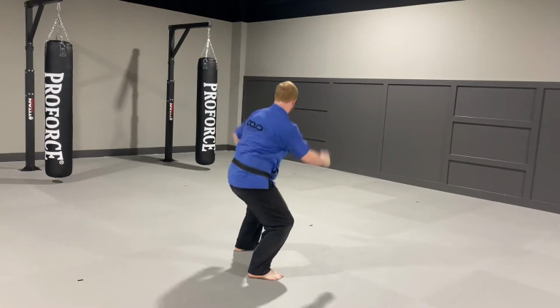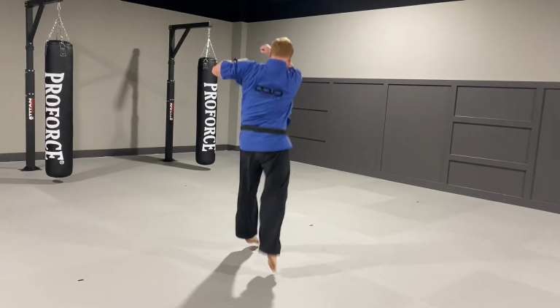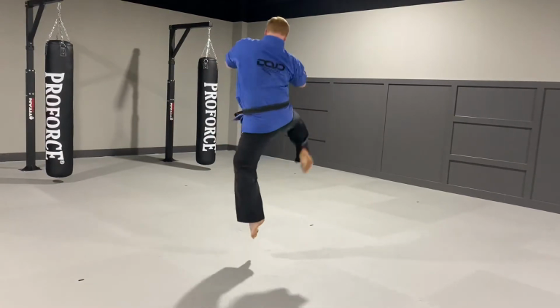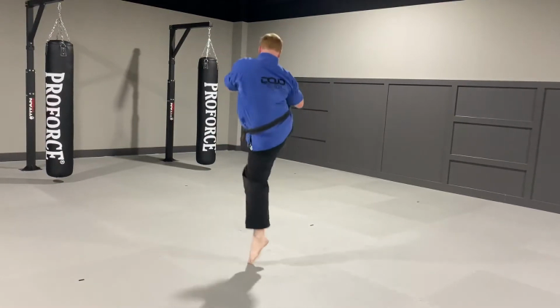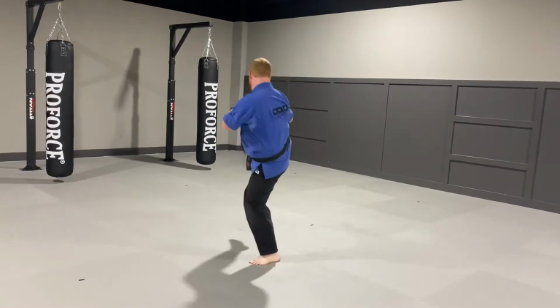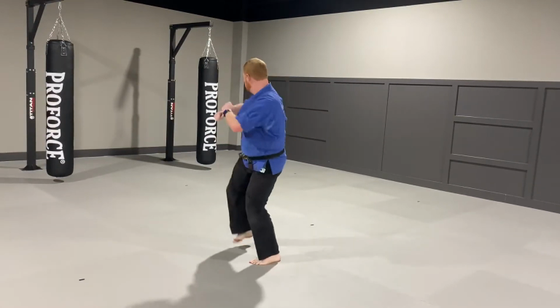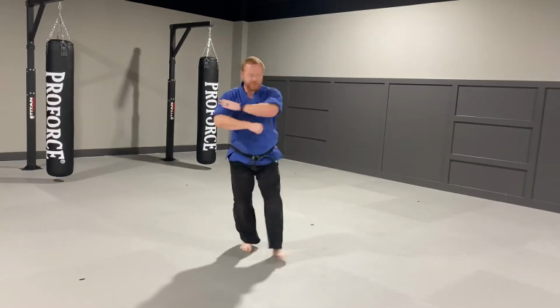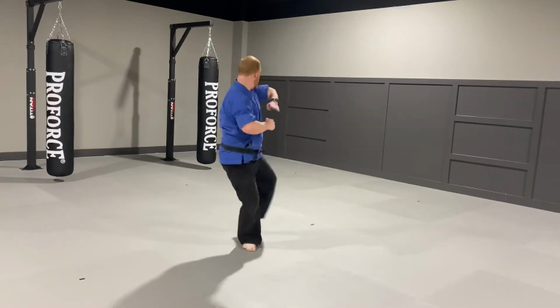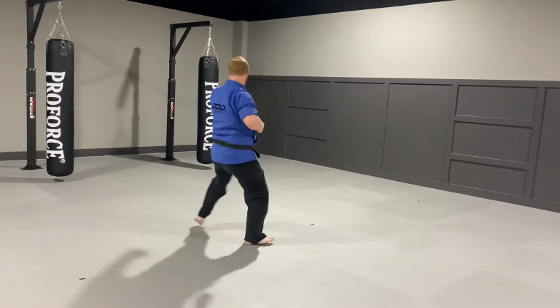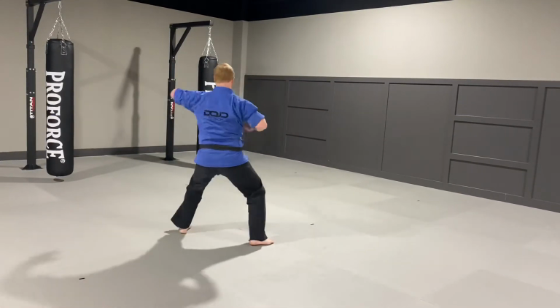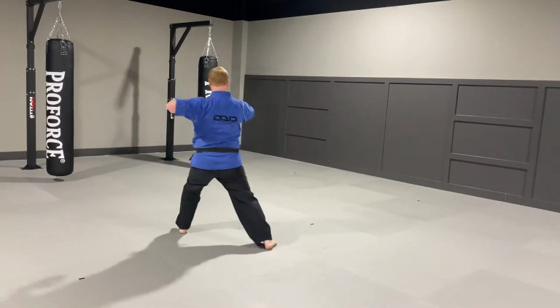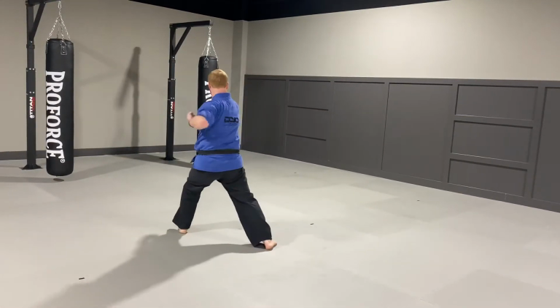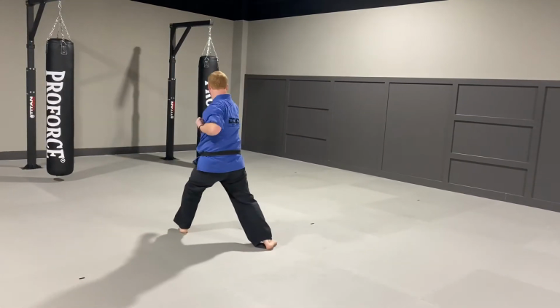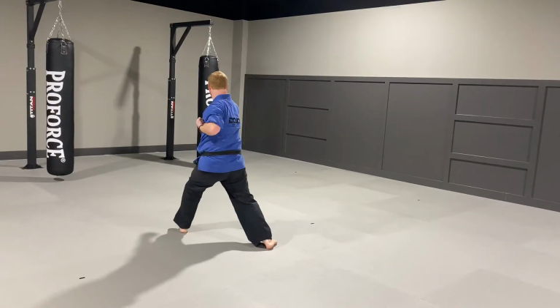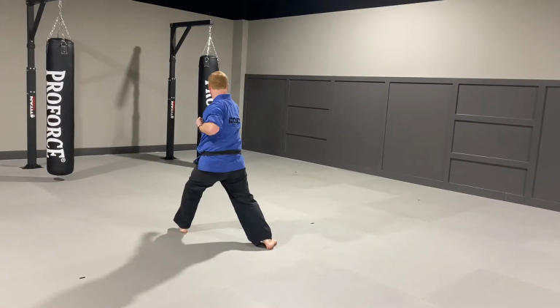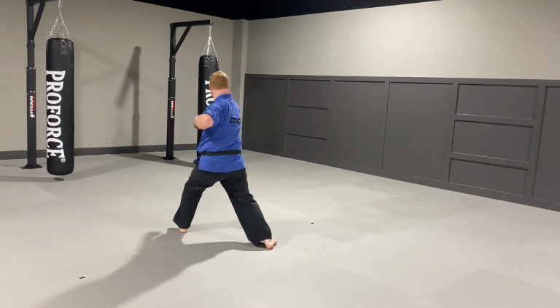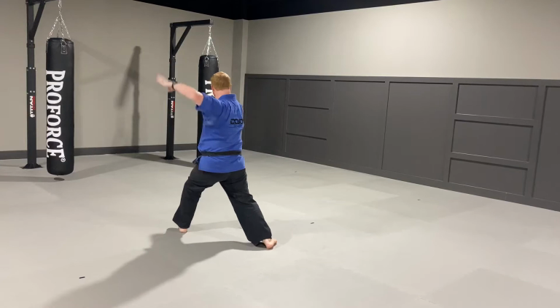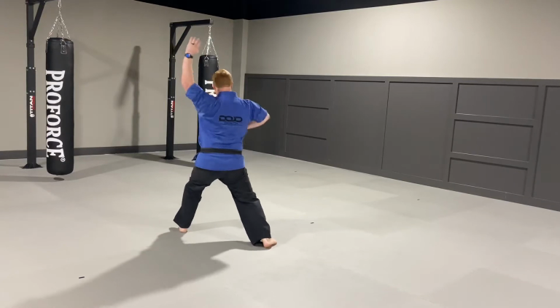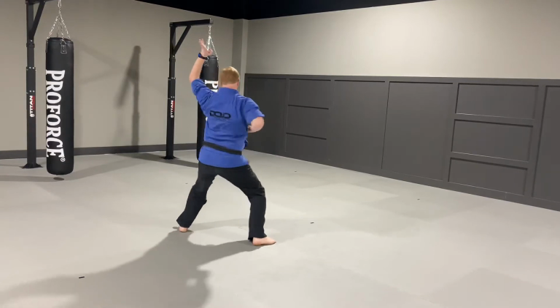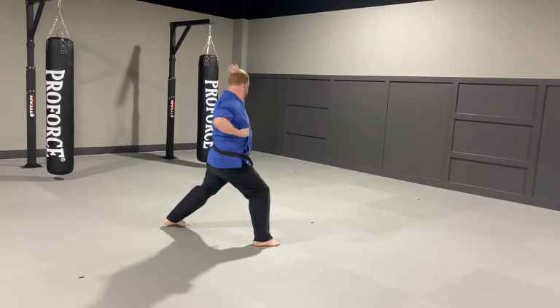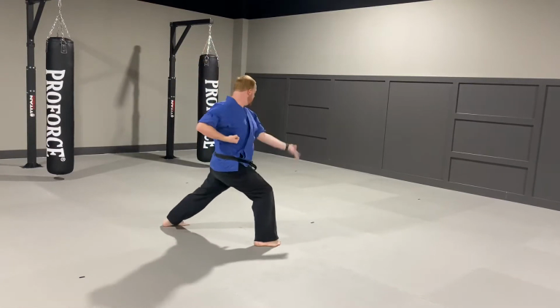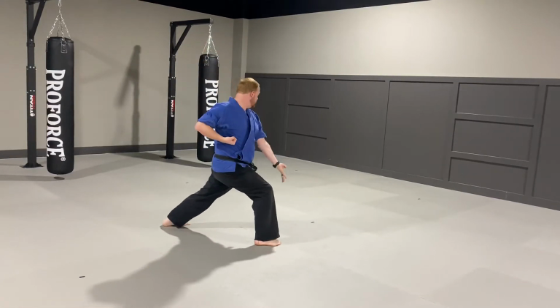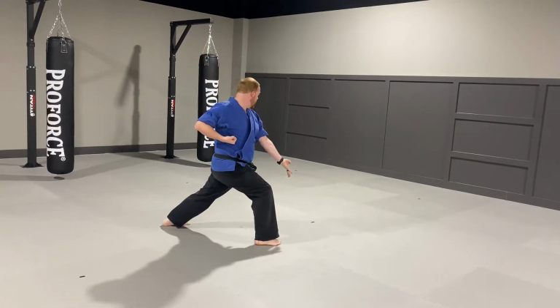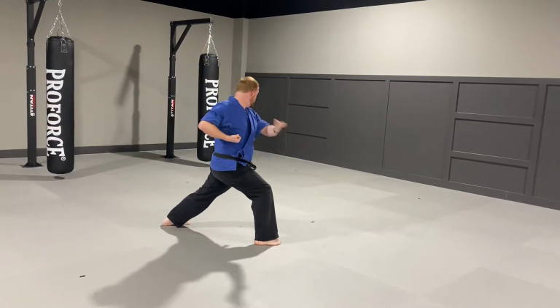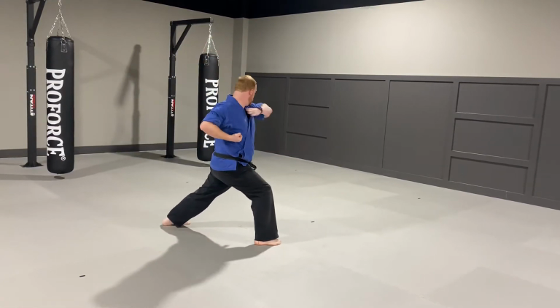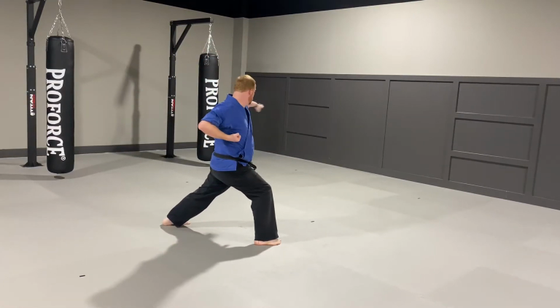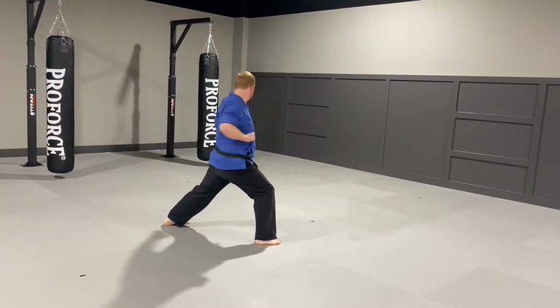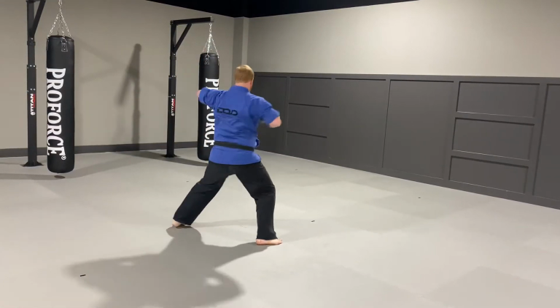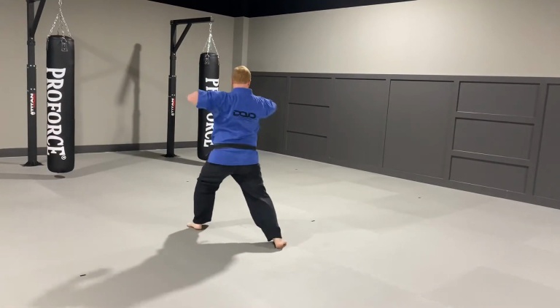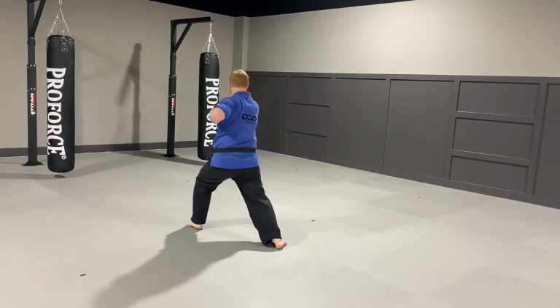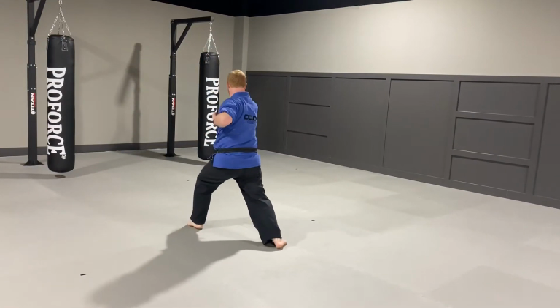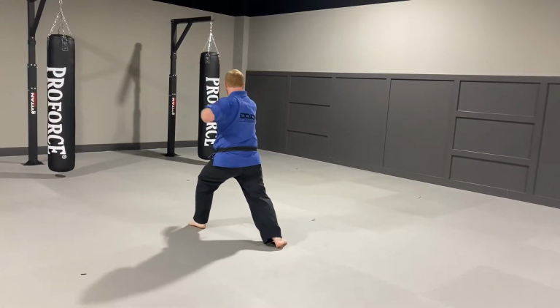Jump. Turn around. Spin. Chop. Punch. I'm going to knife hand down. Chop. Punch.